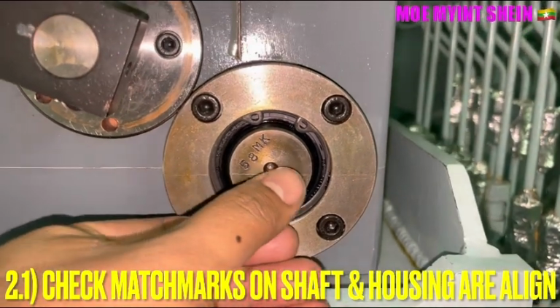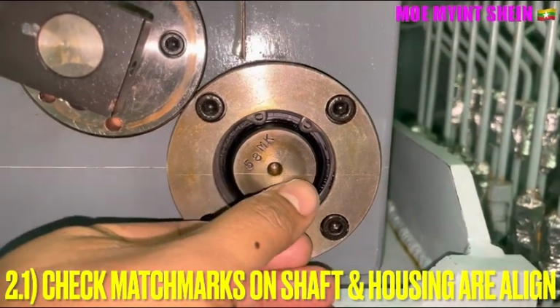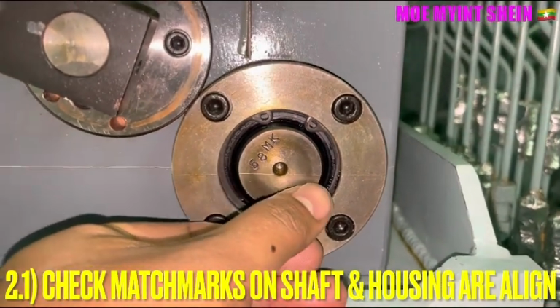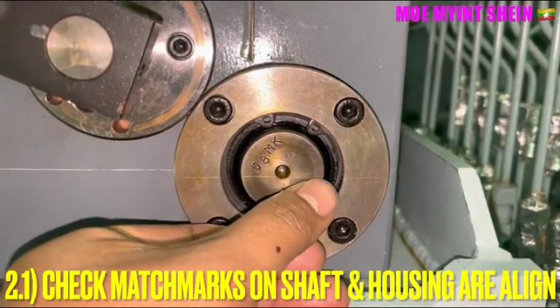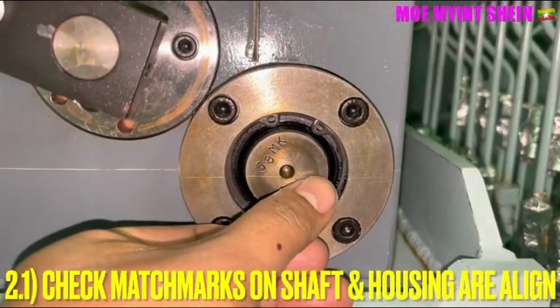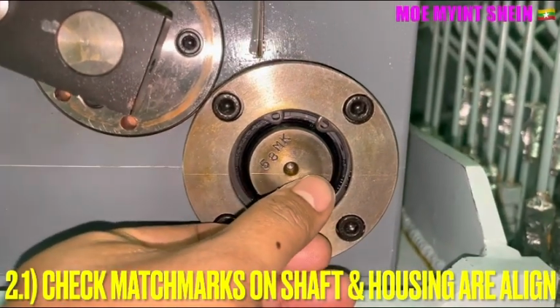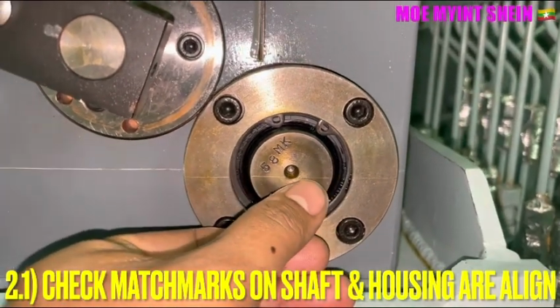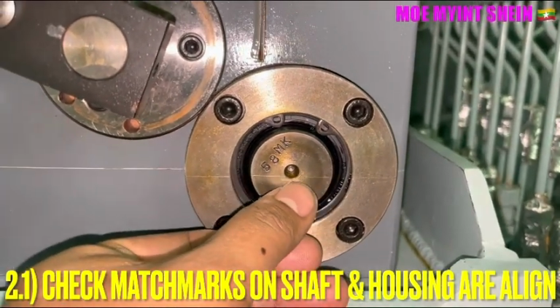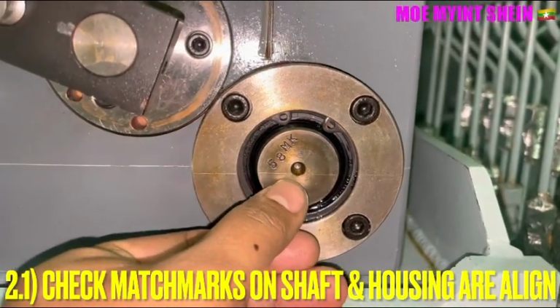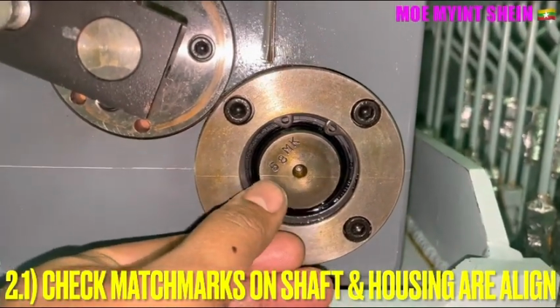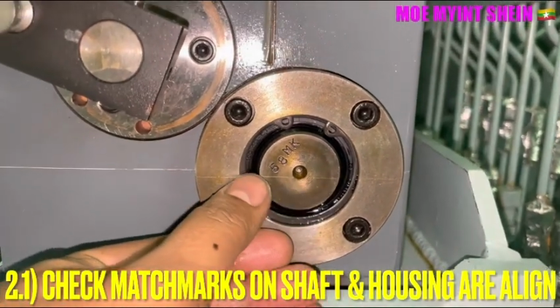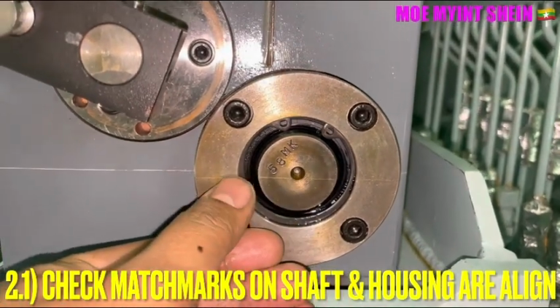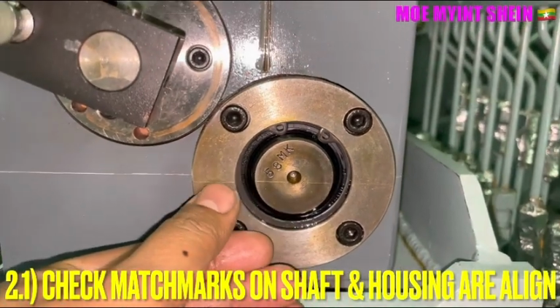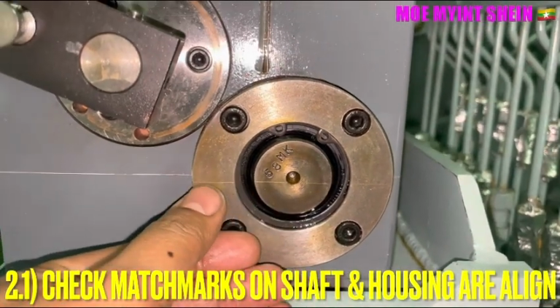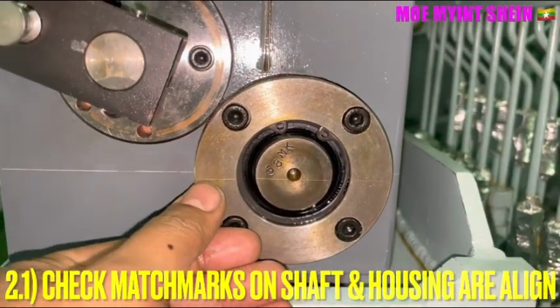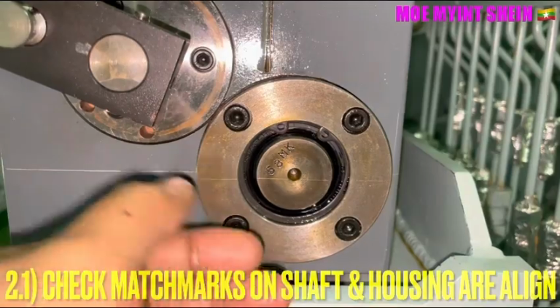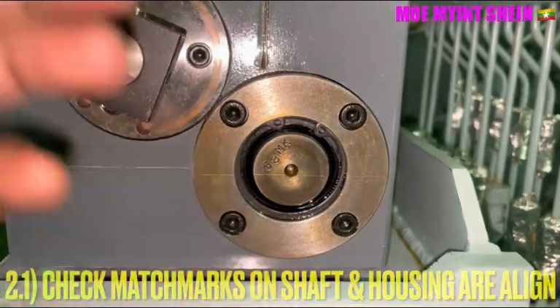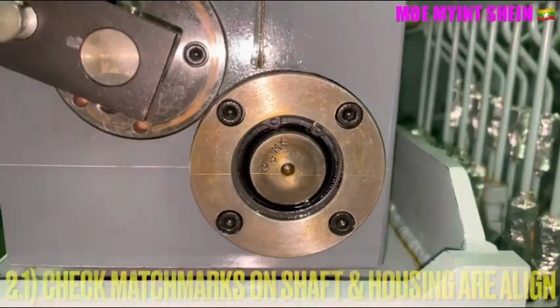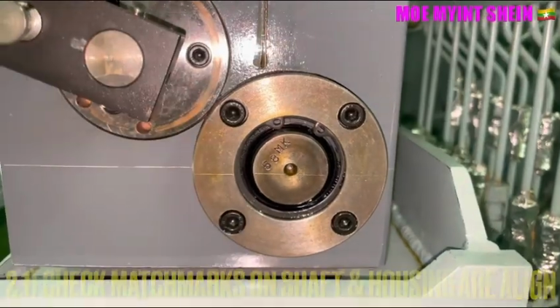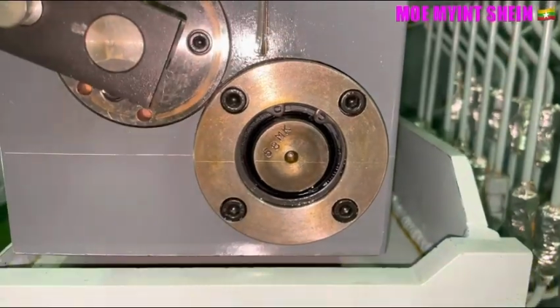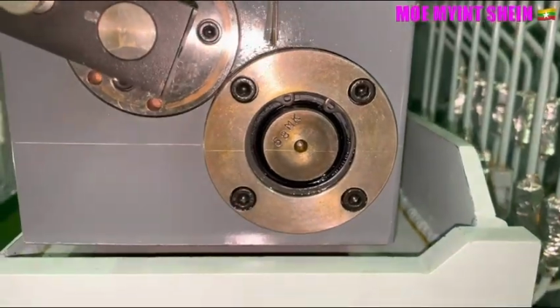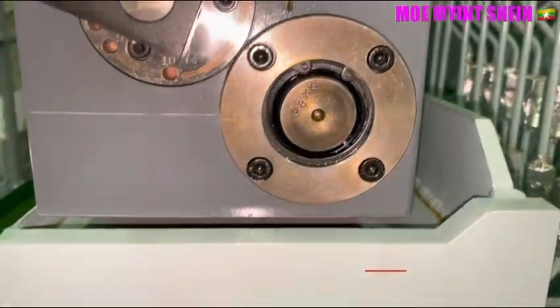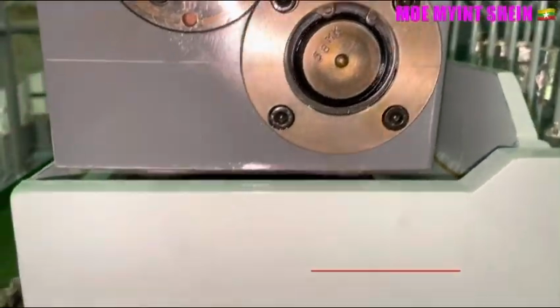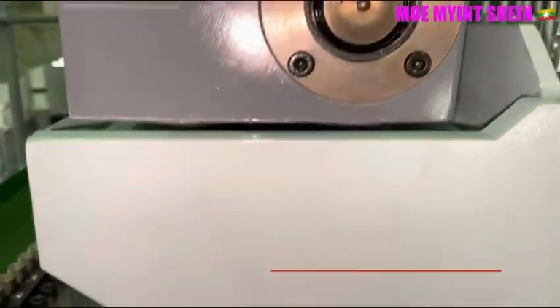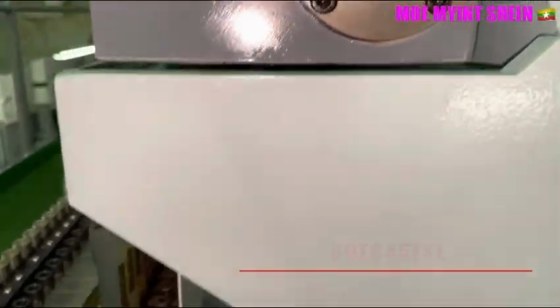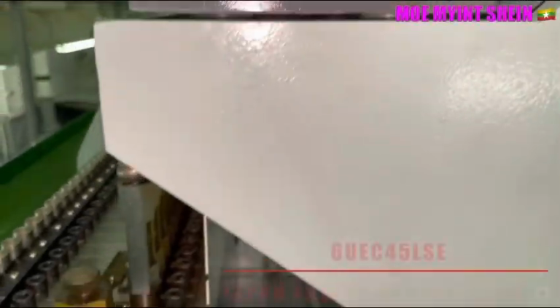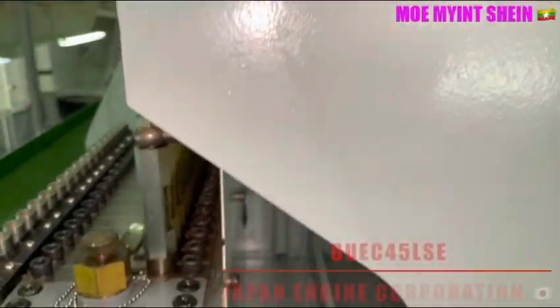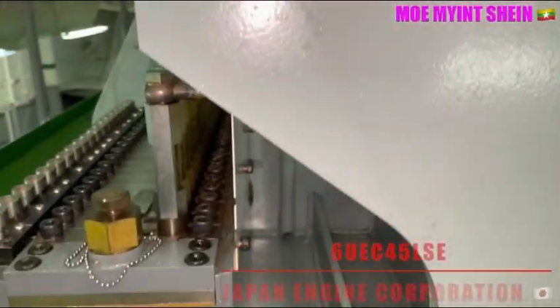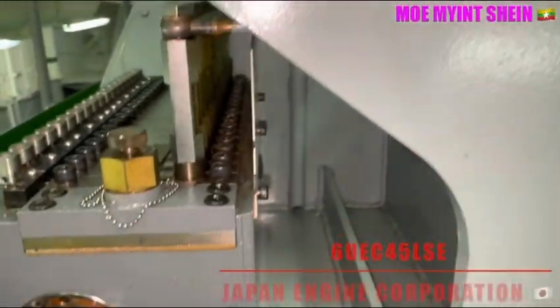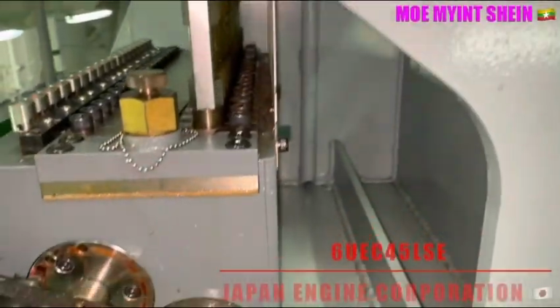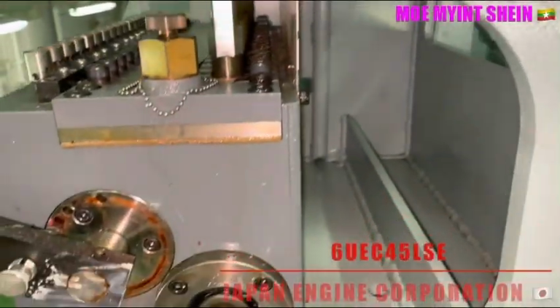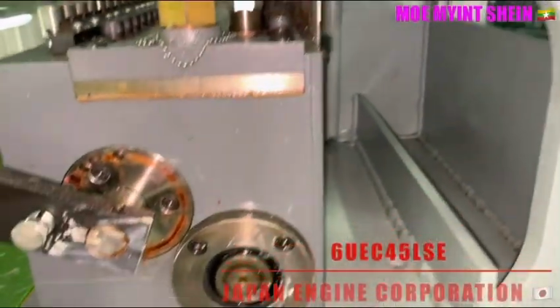If the lines on the shaft and housing are aligned, we can confirm correct lubricator timing.